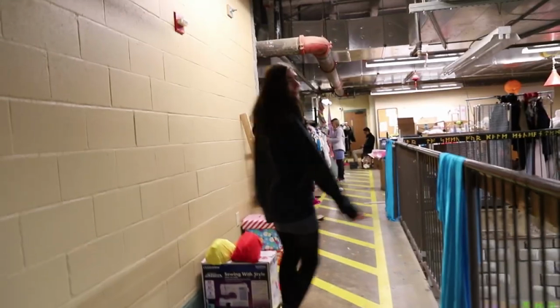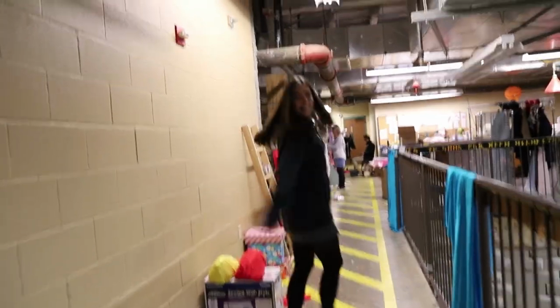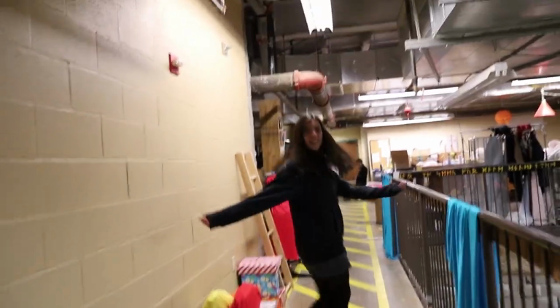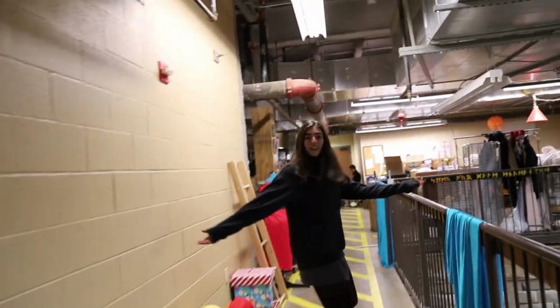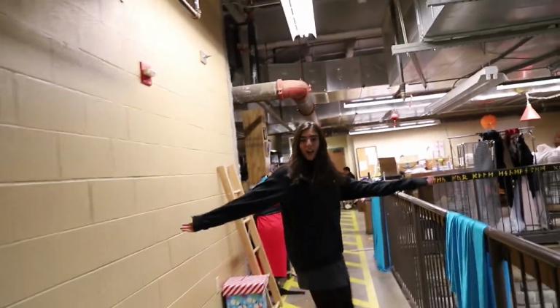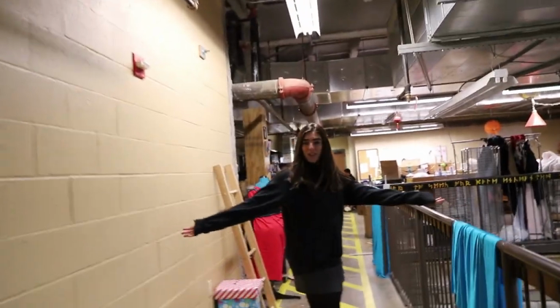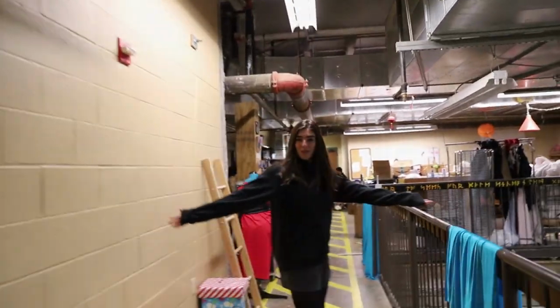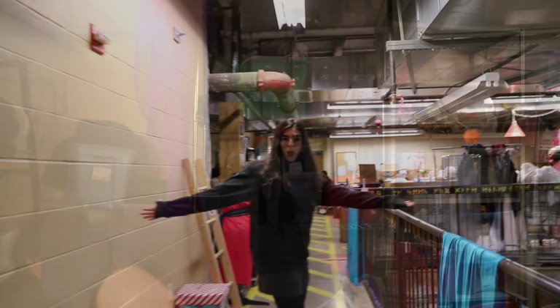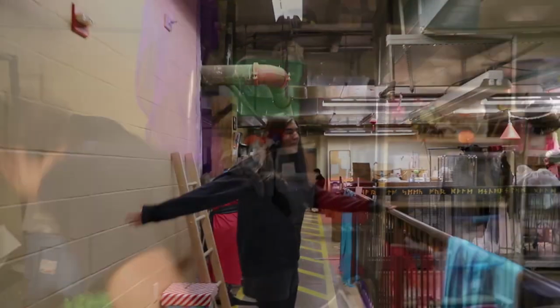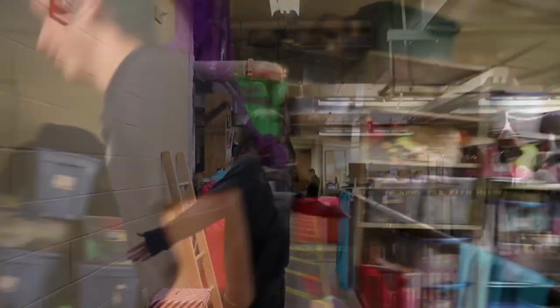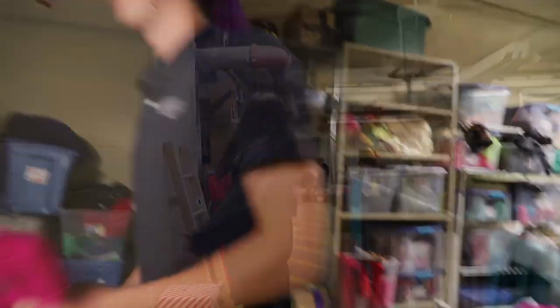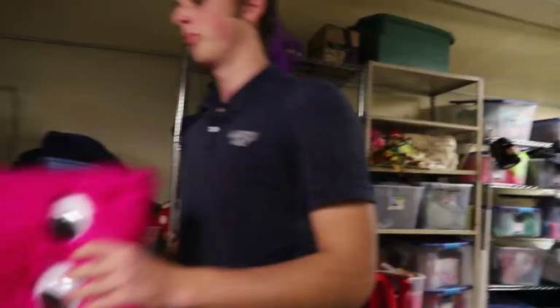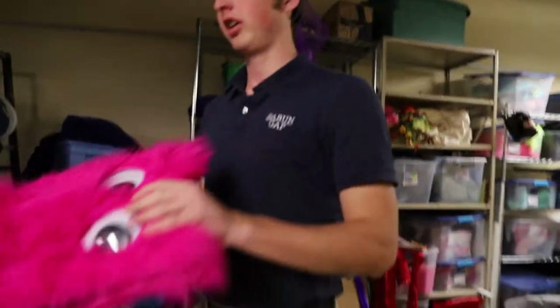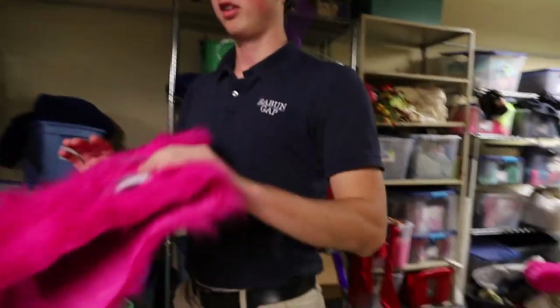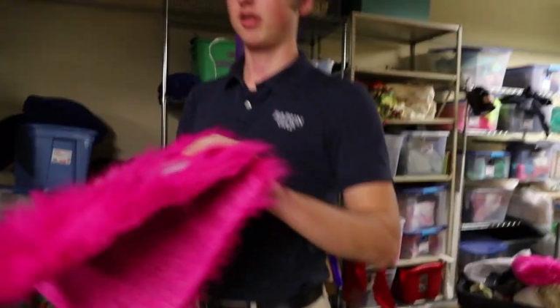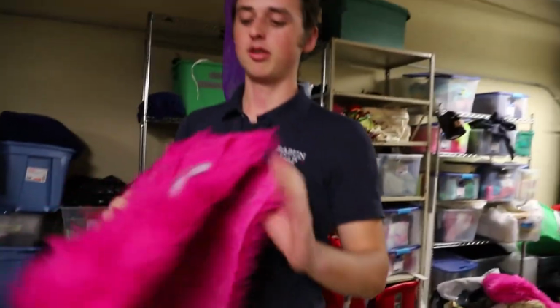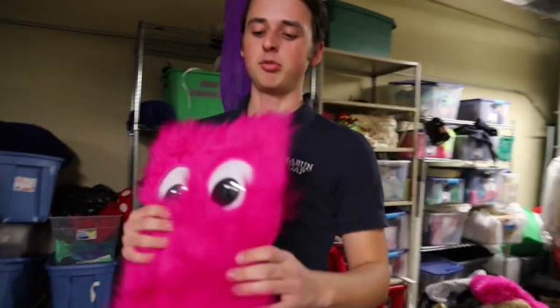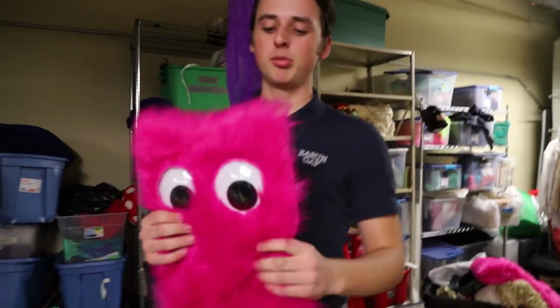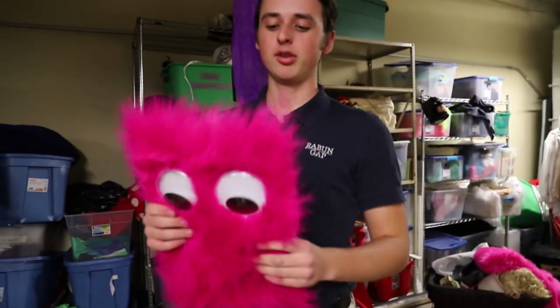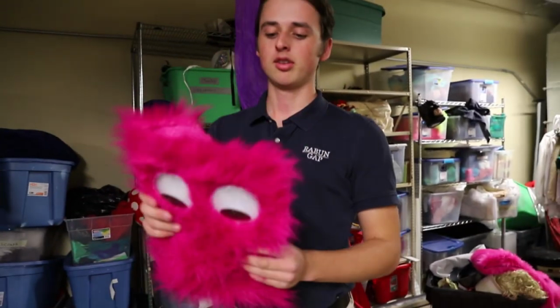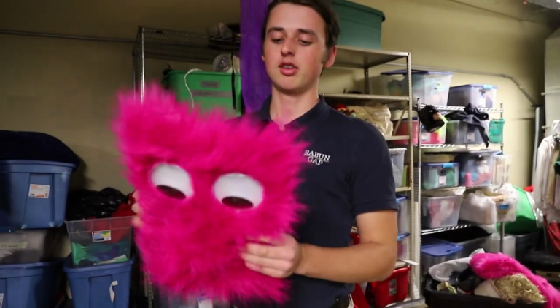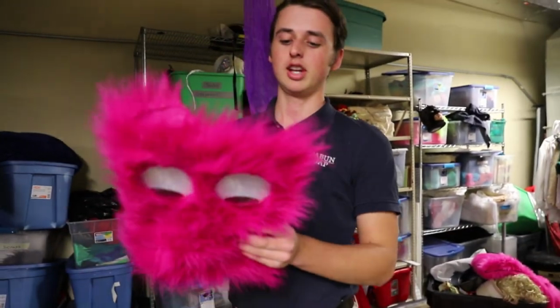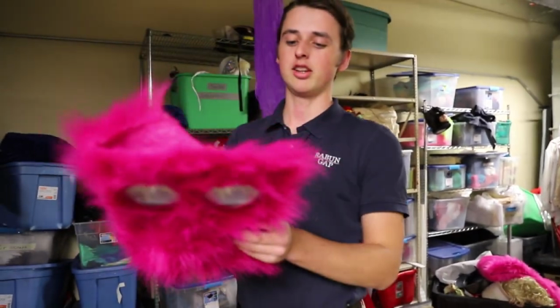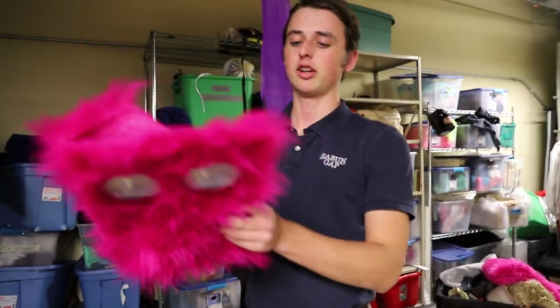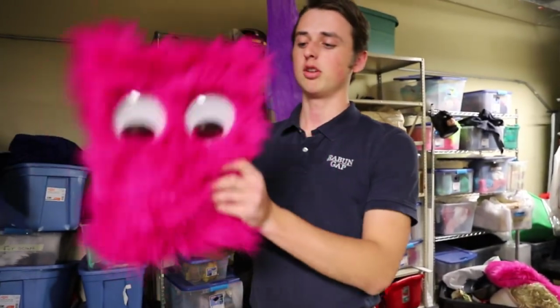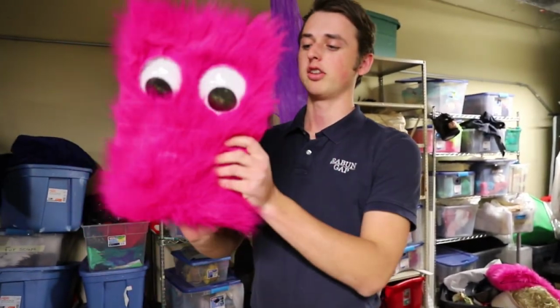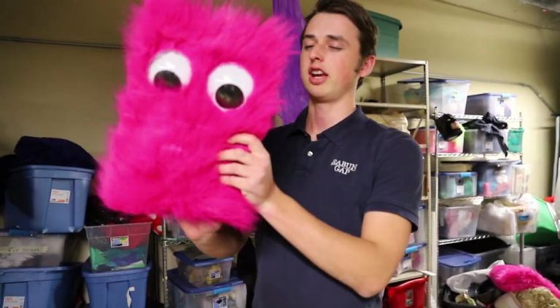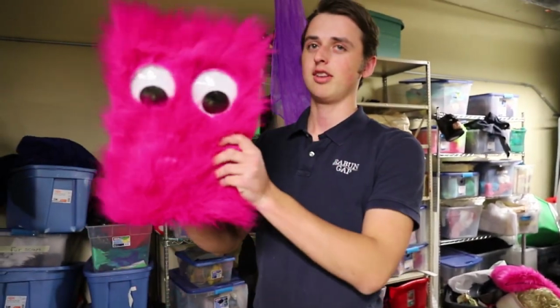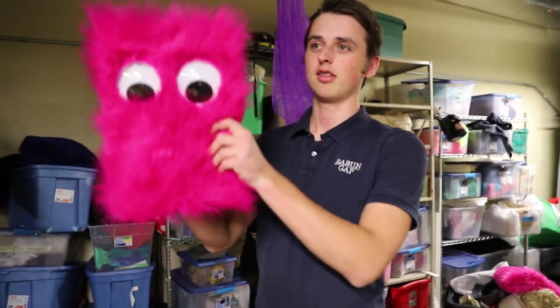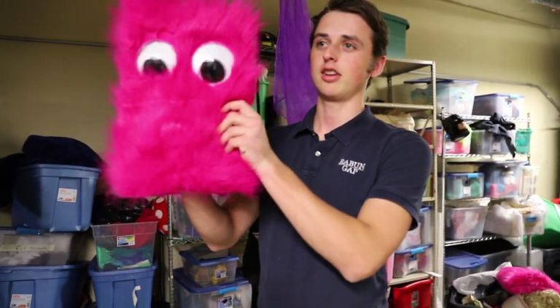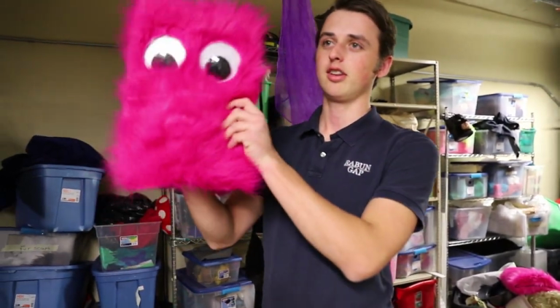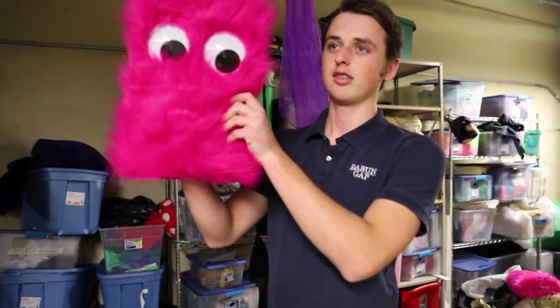This is our costume shop. So we're making these little amoebas, and they go on your hands like this.